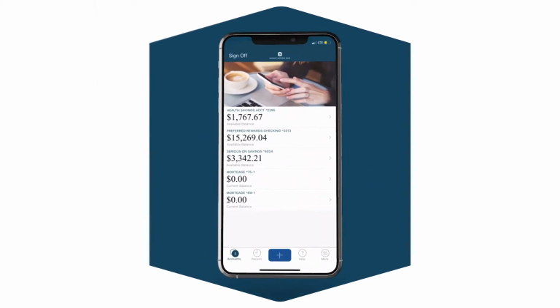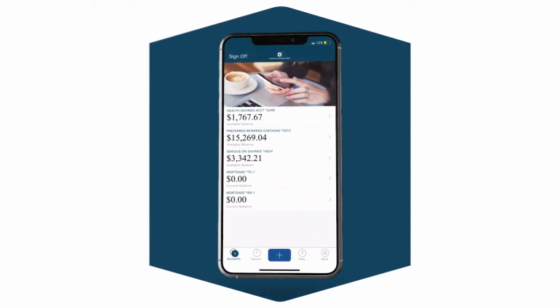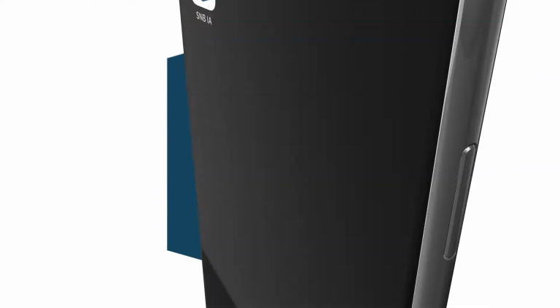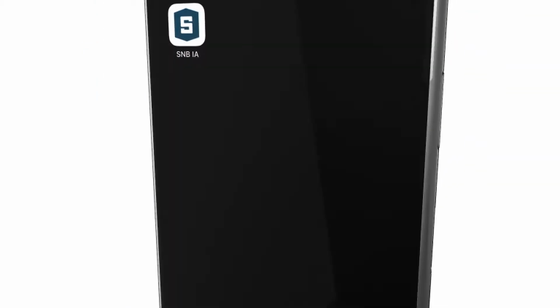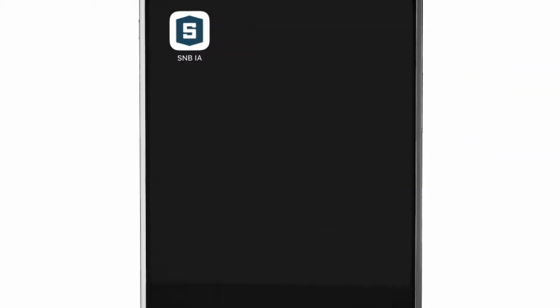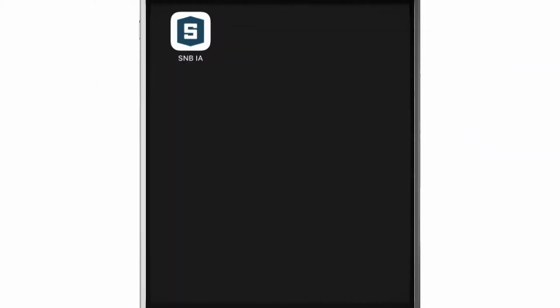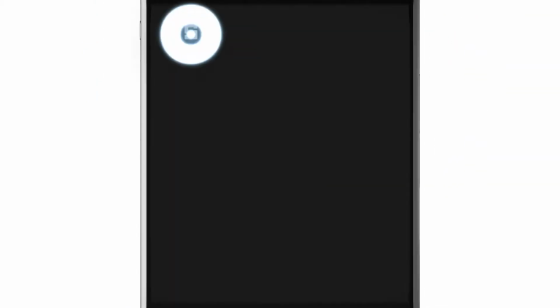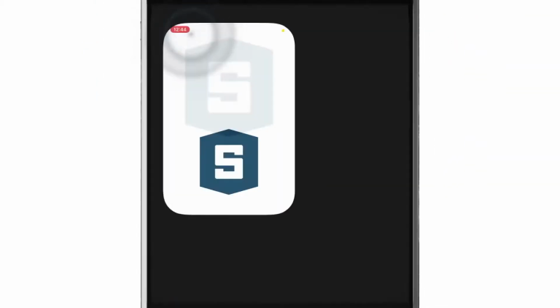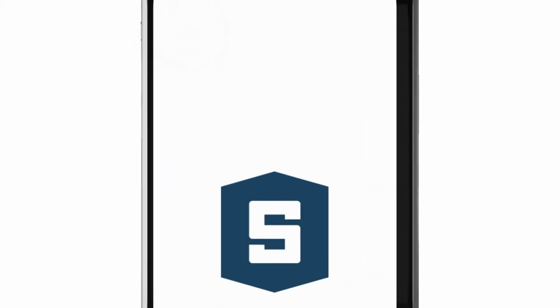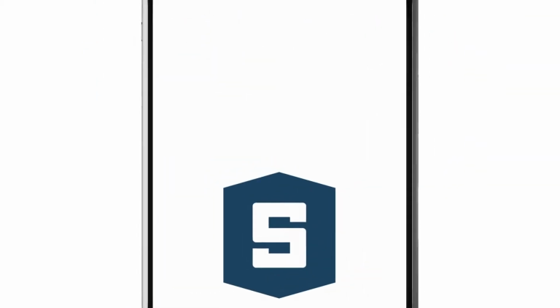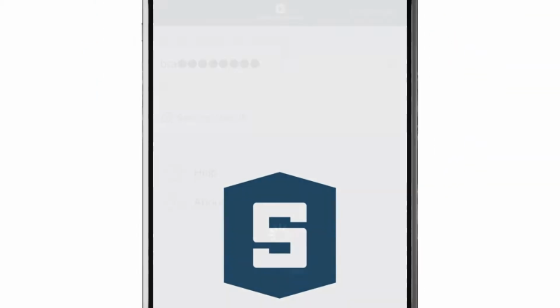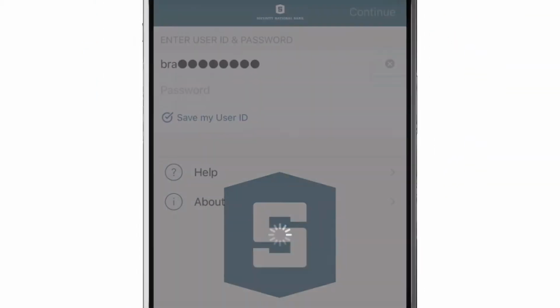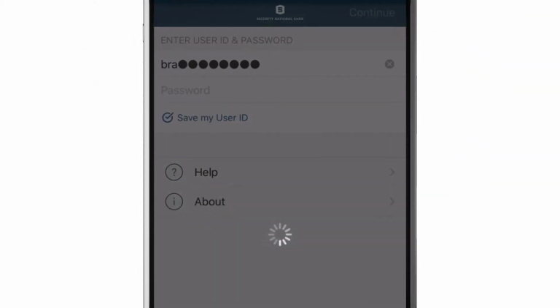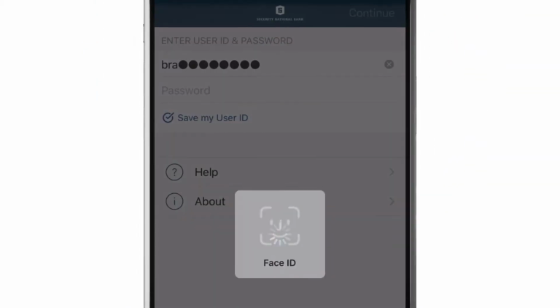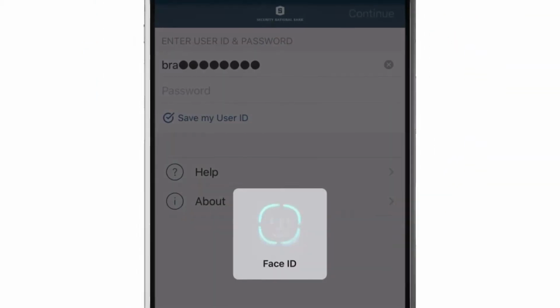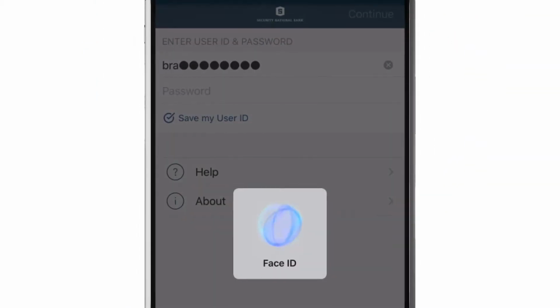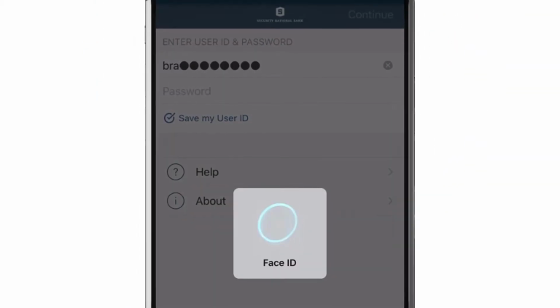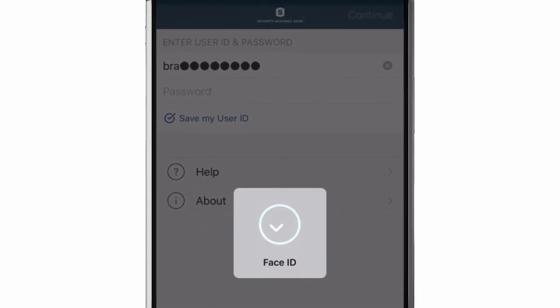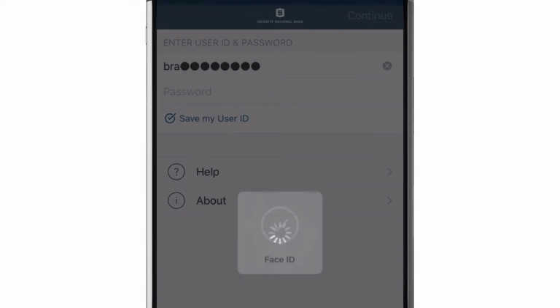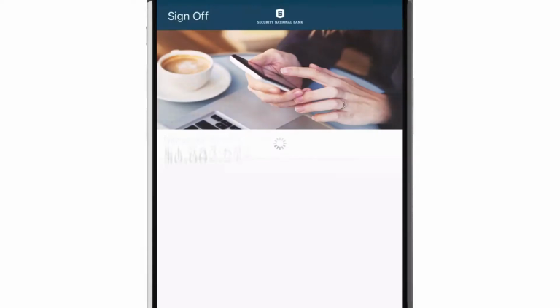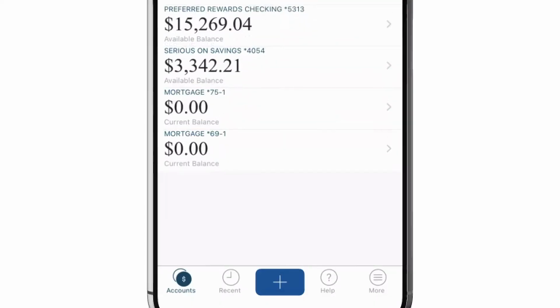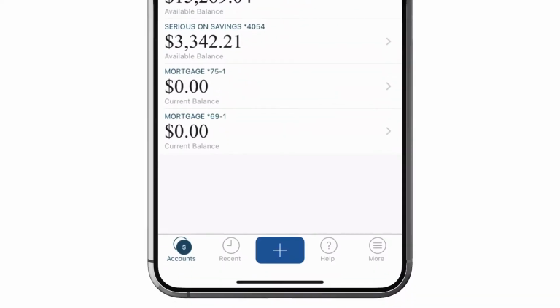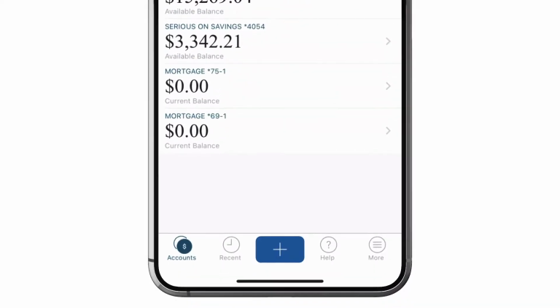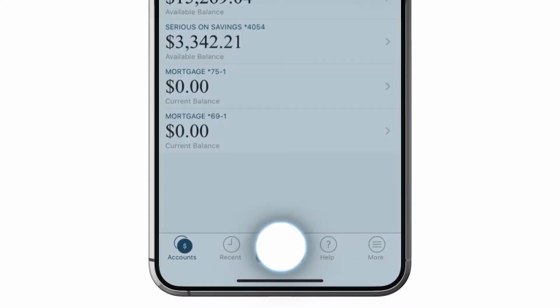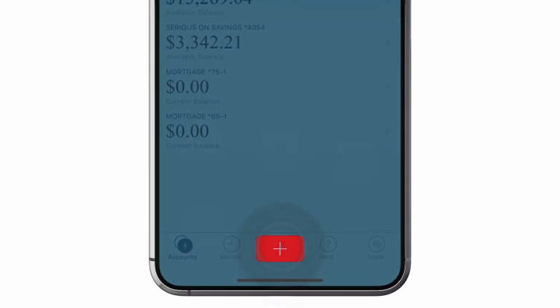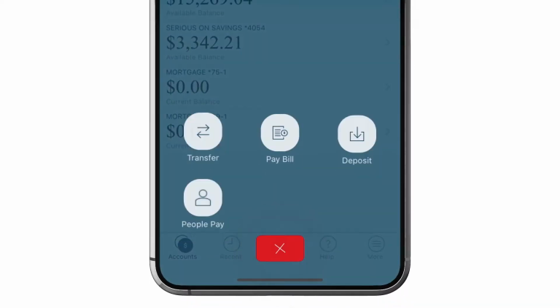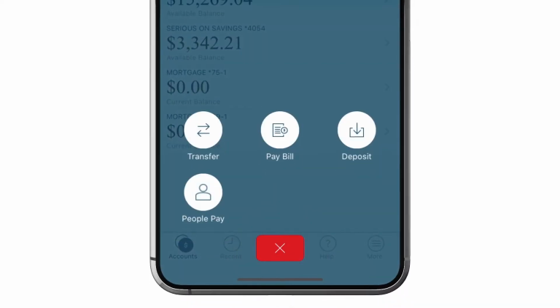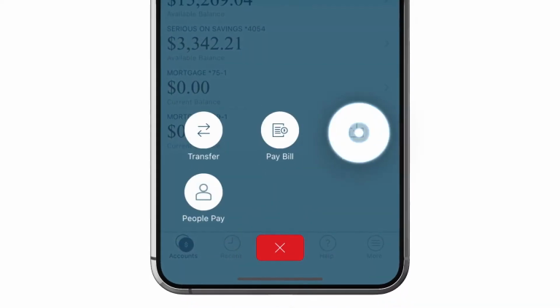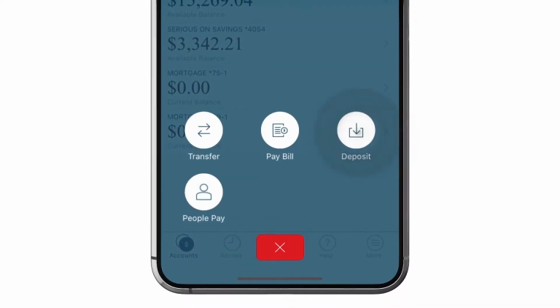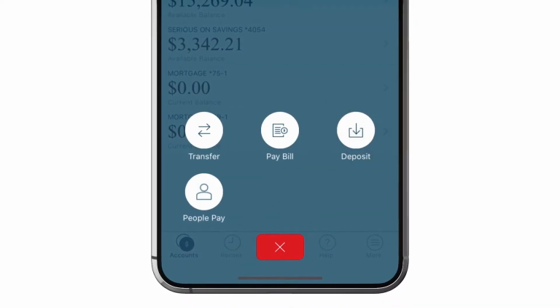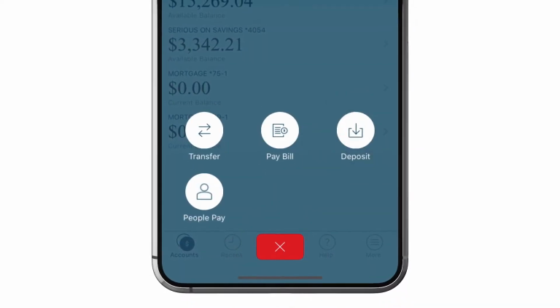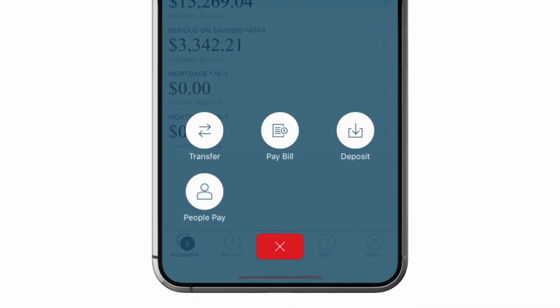Start by opening your app on your phone. Once you're logged in, tap the blue action button and tap Deposit.